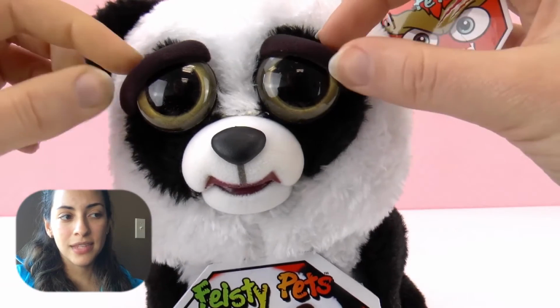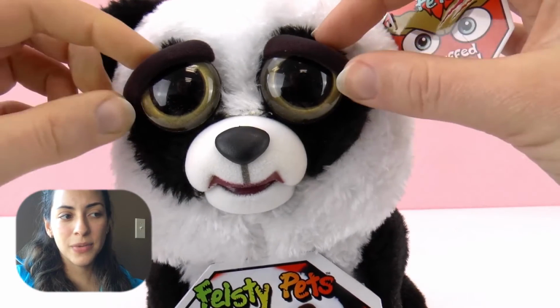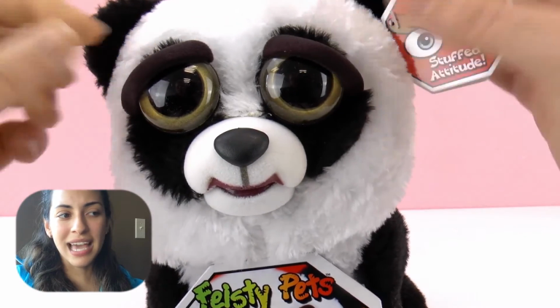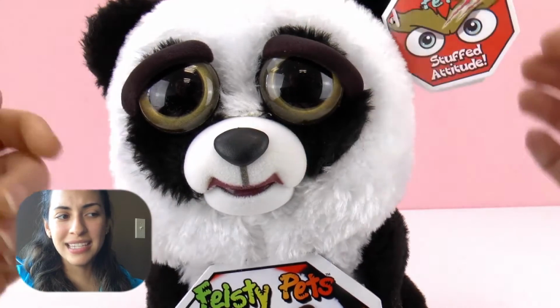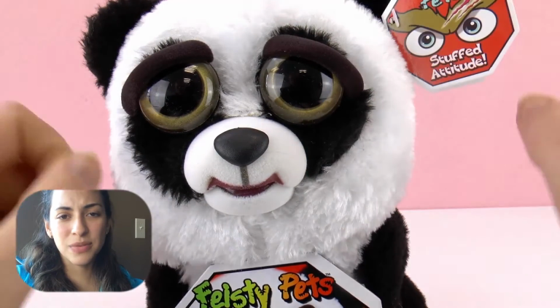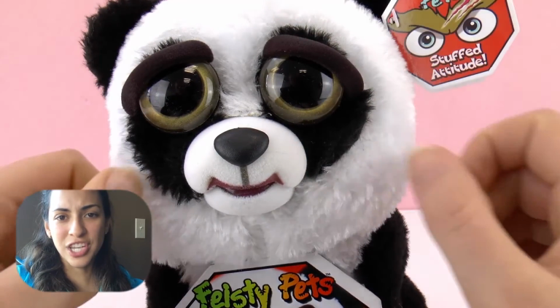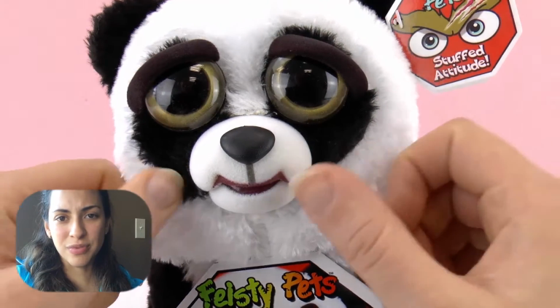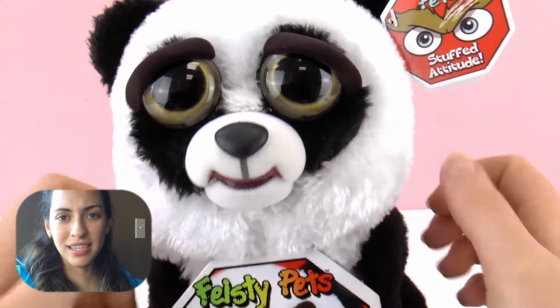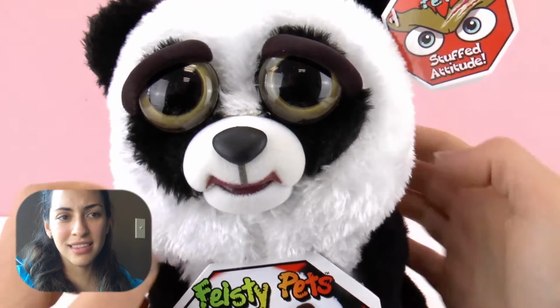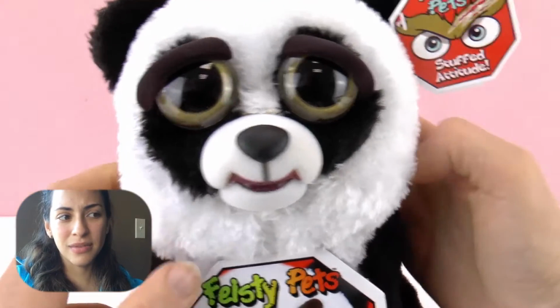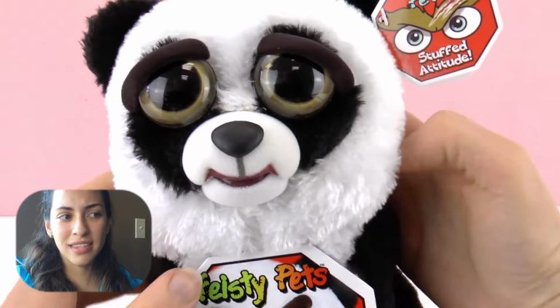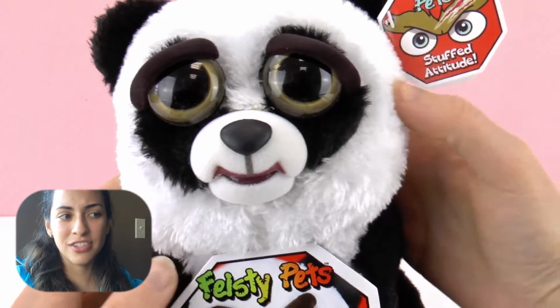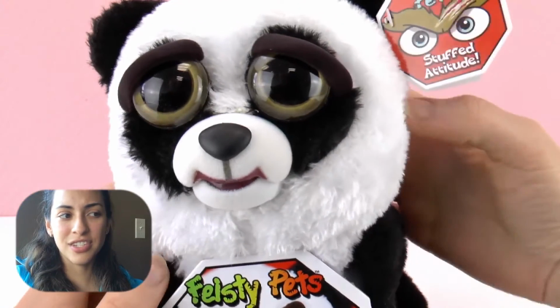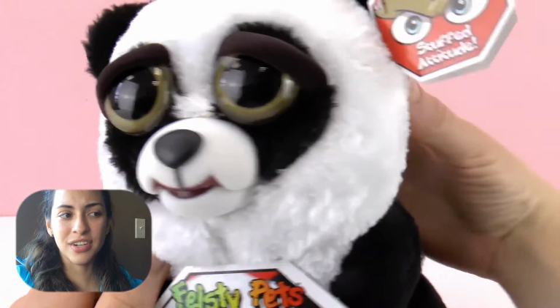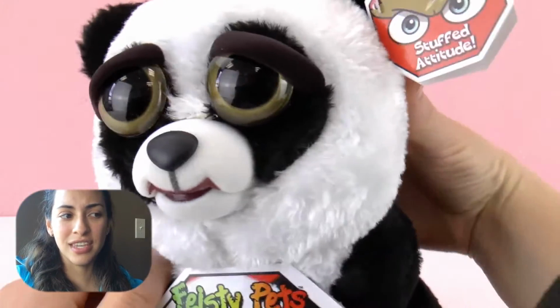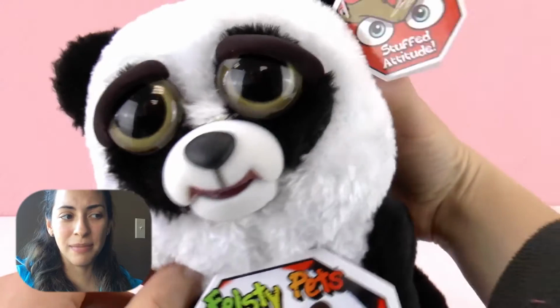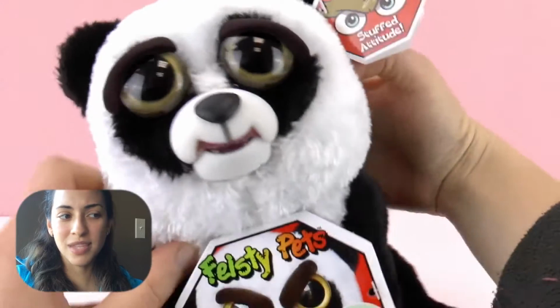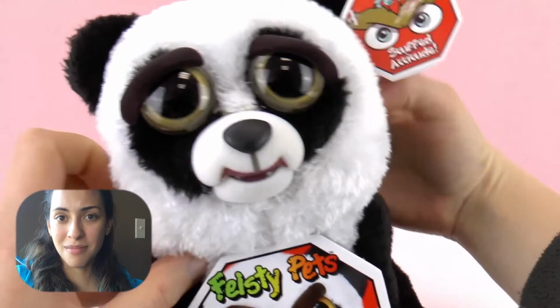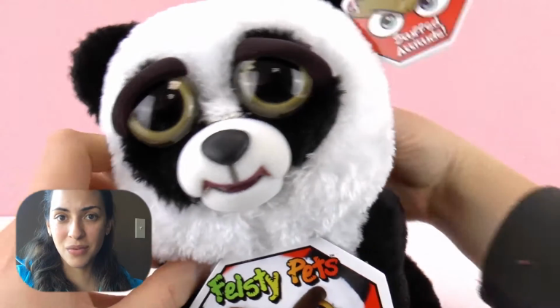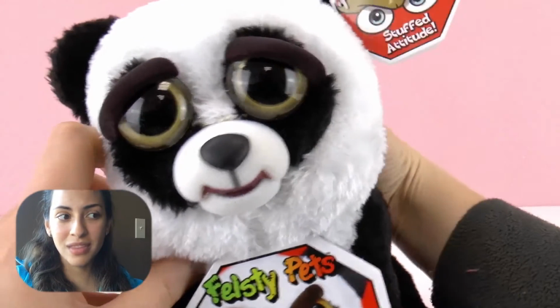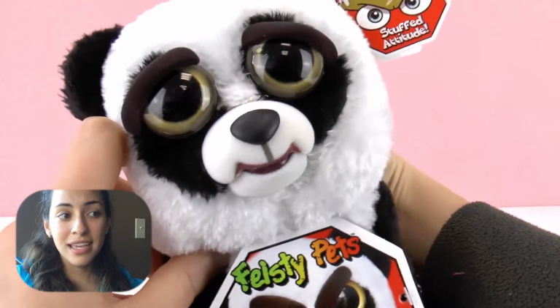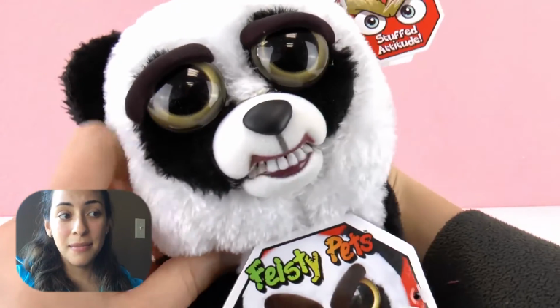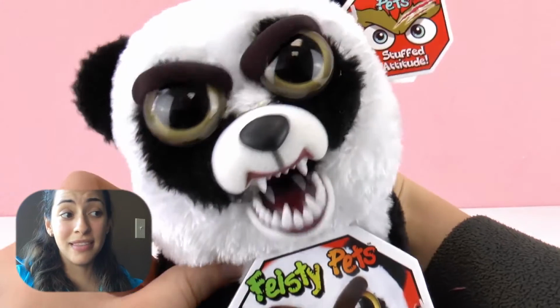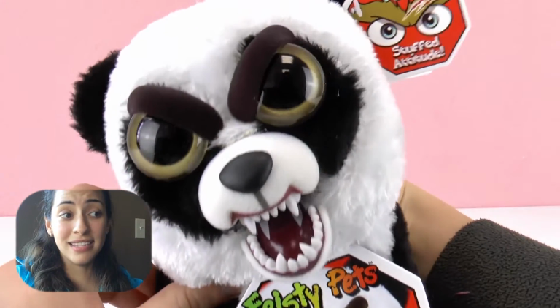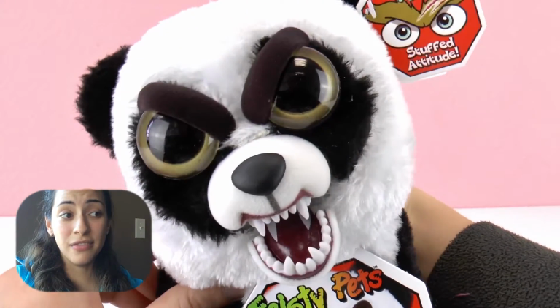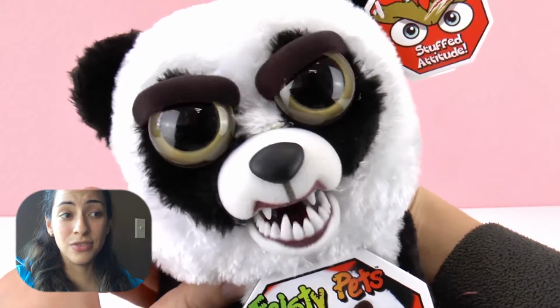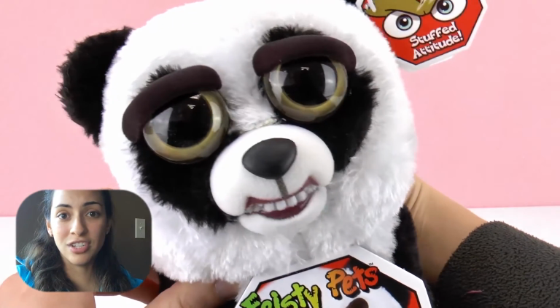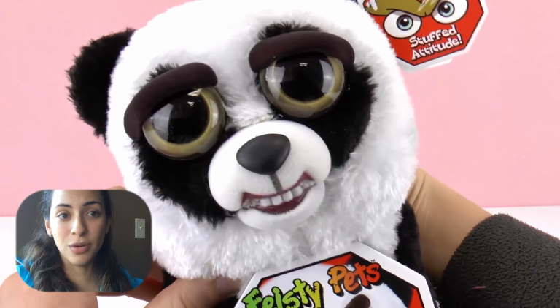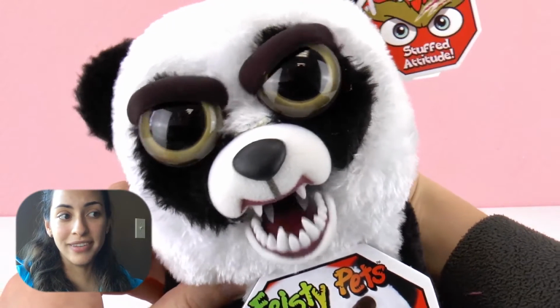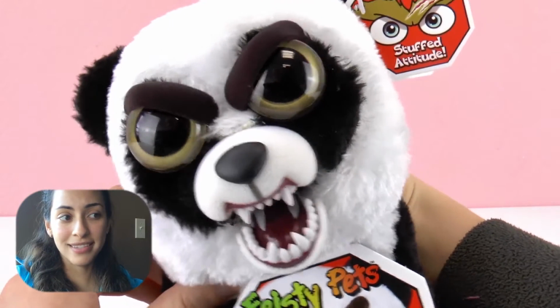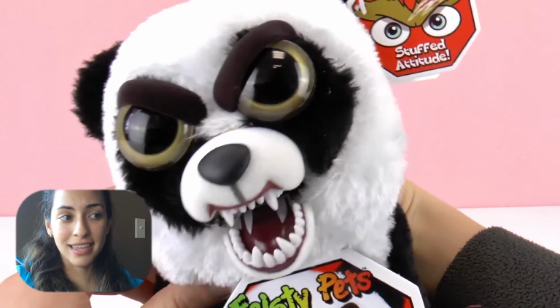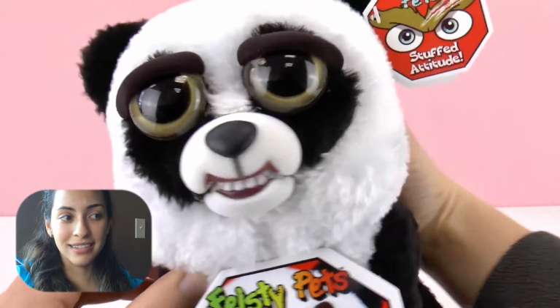The eyes don't really change. The only things that change are the eyebrows and the mouth, but that's enough to change the whole face. Look at that.